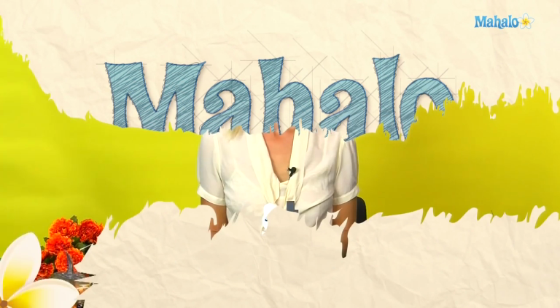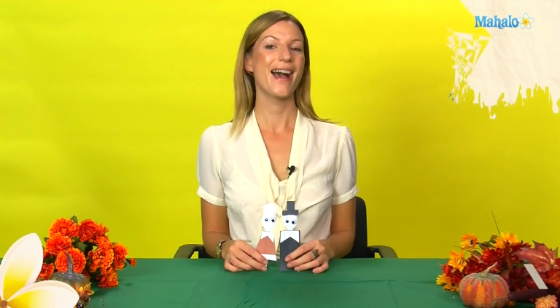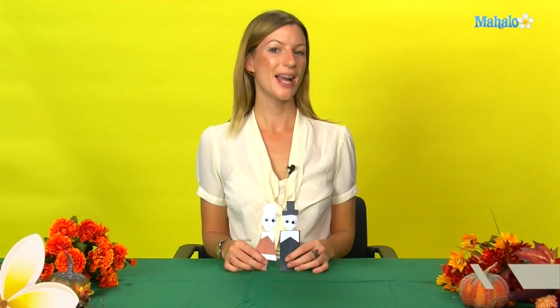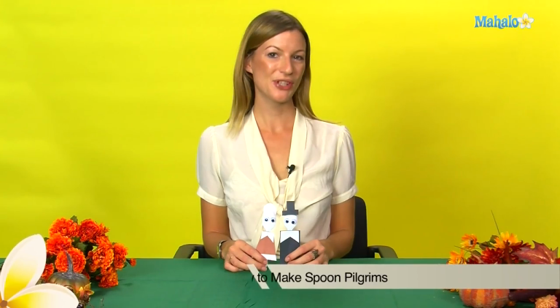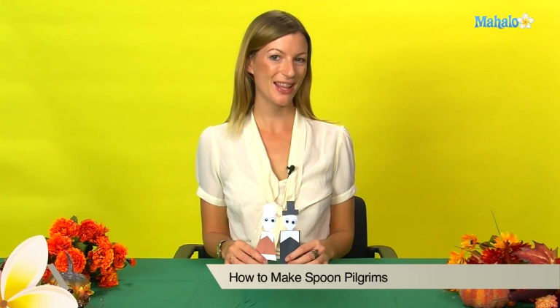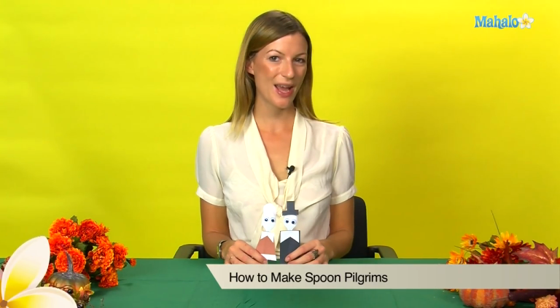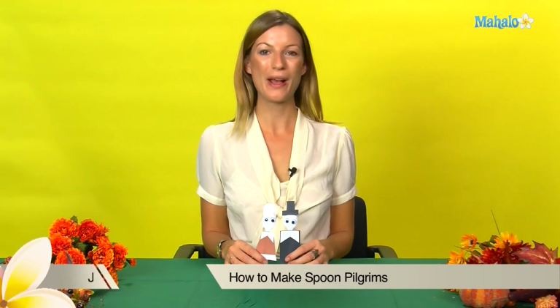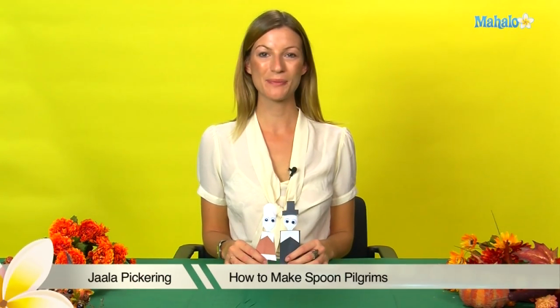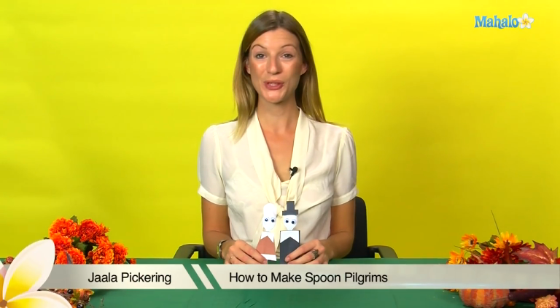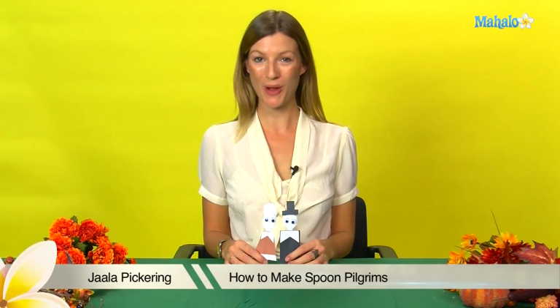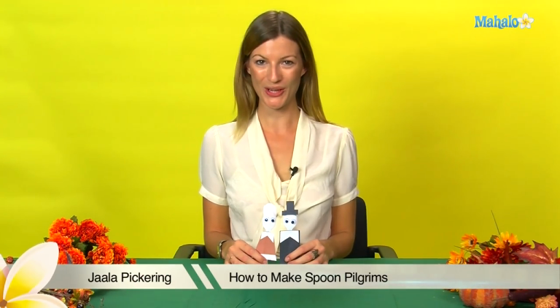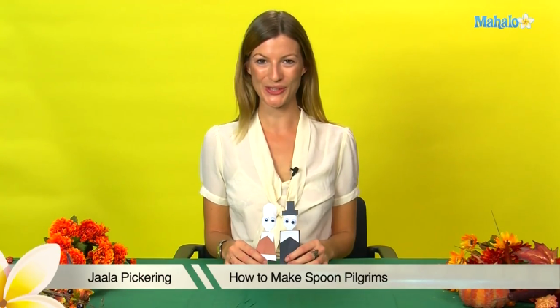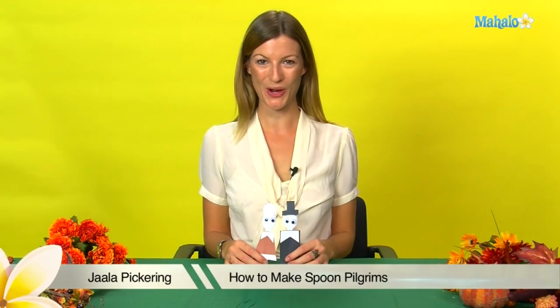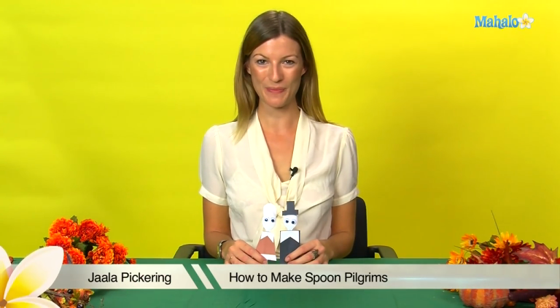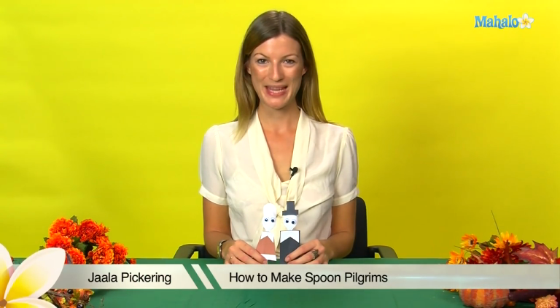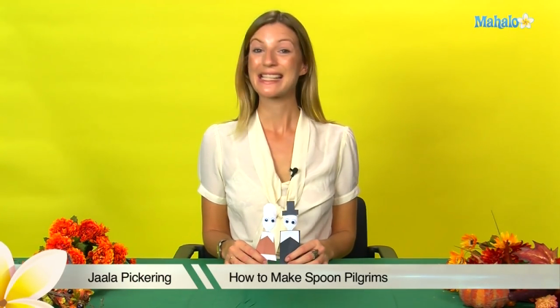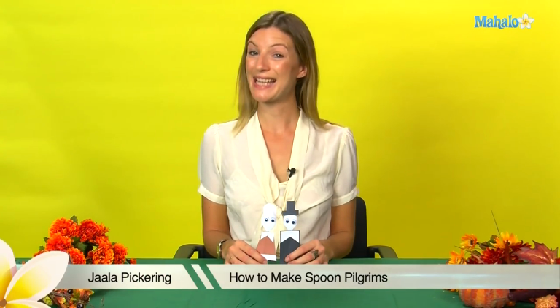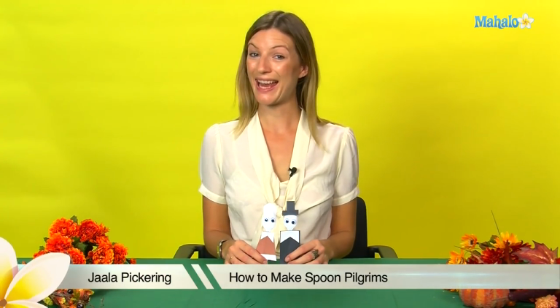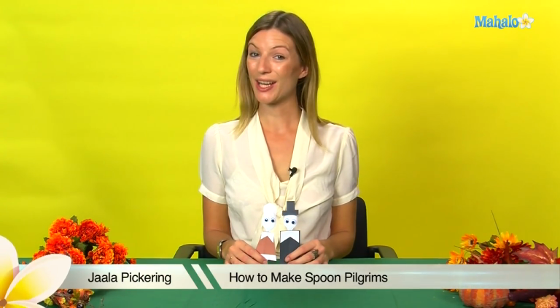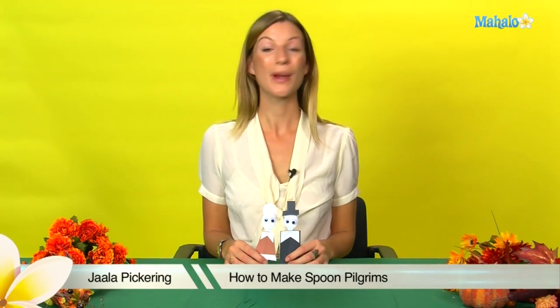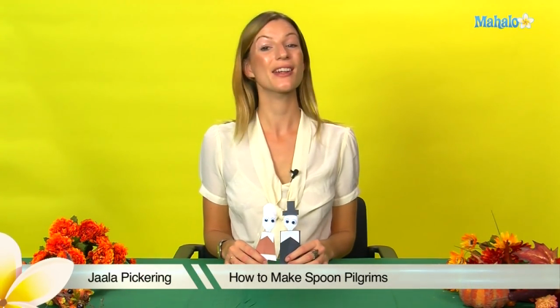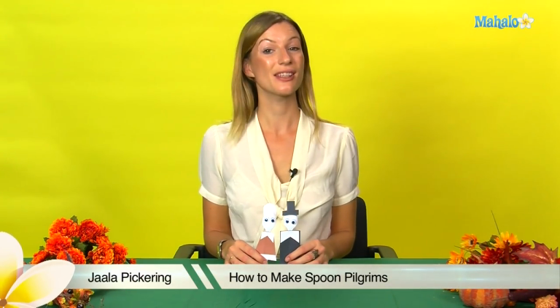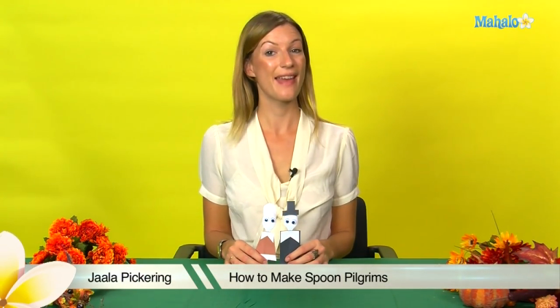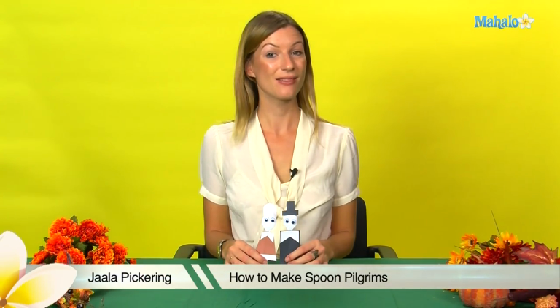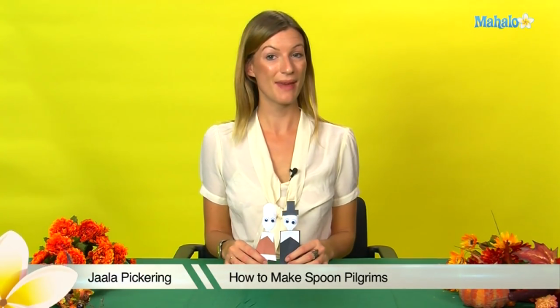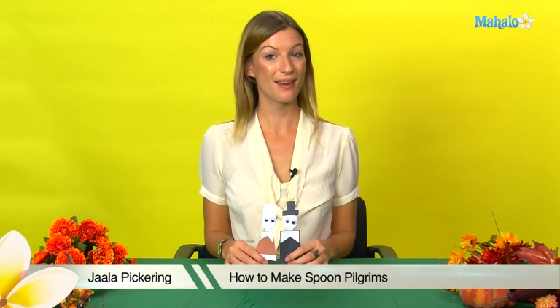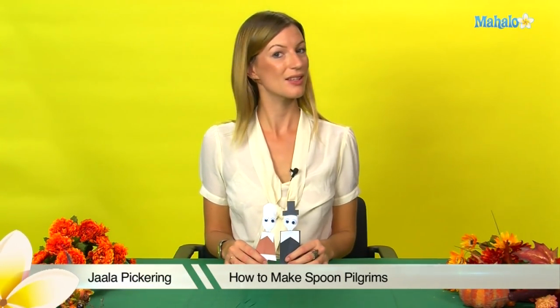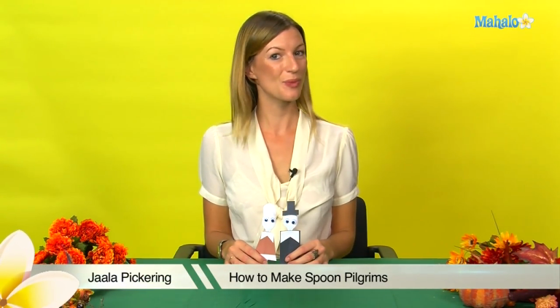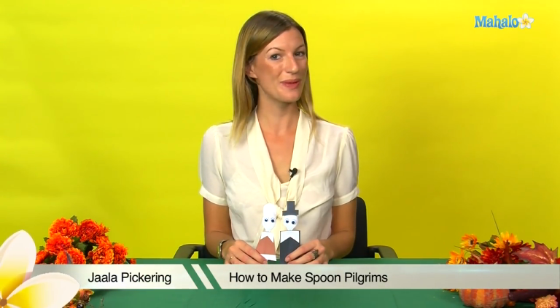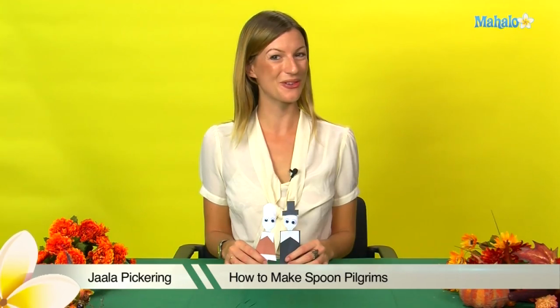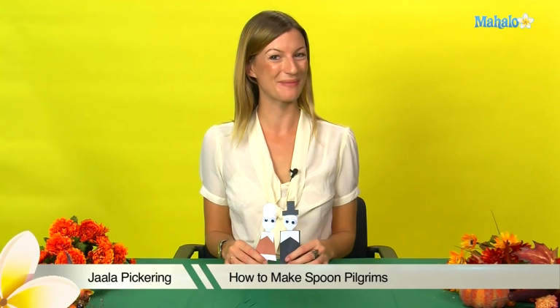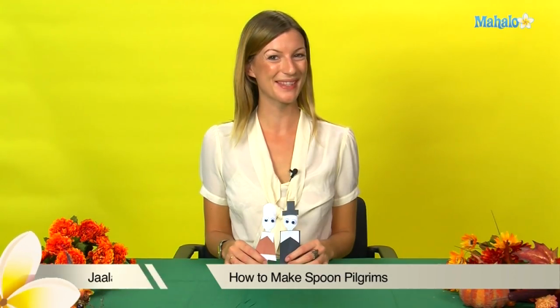Hi, I'm Jala and welcome to Mahalo.com. Today we're going to learn how to make spoon pilgrims.